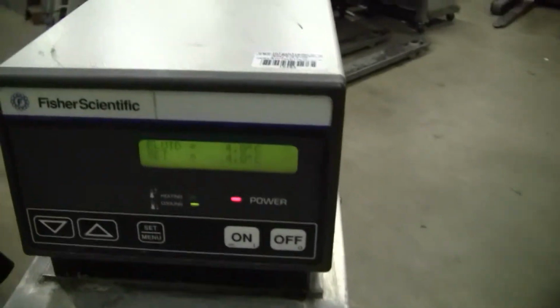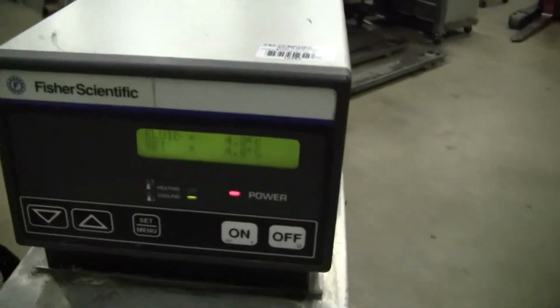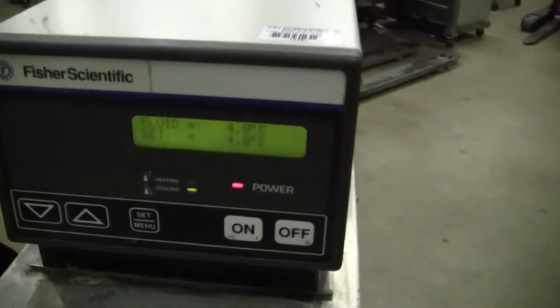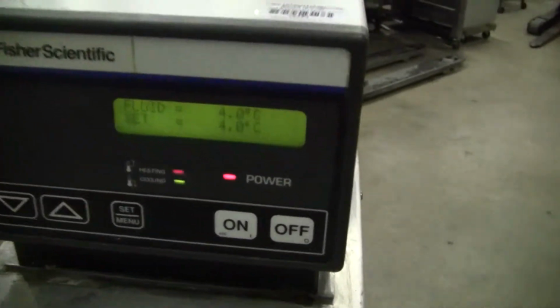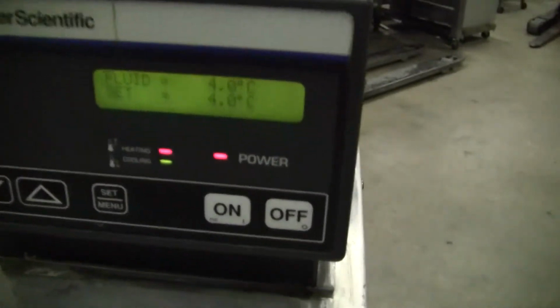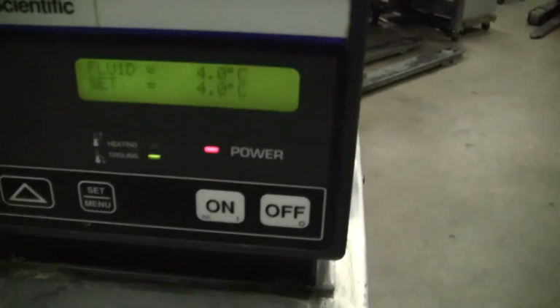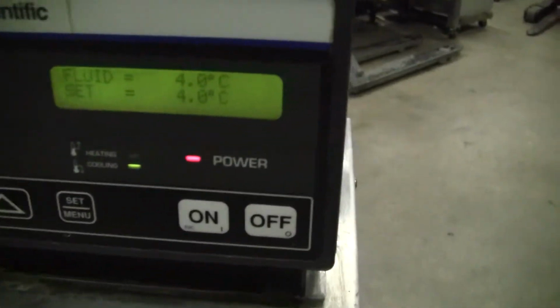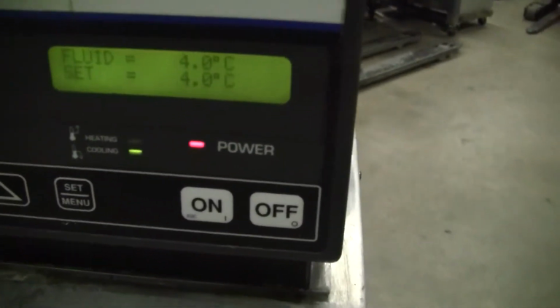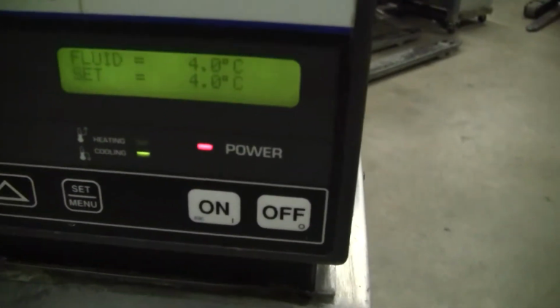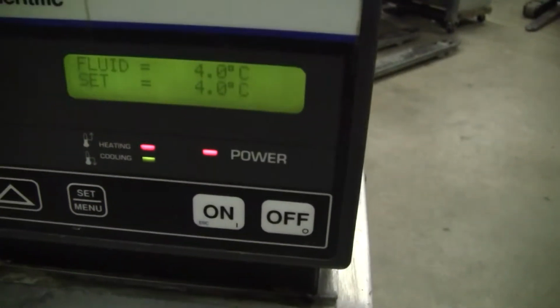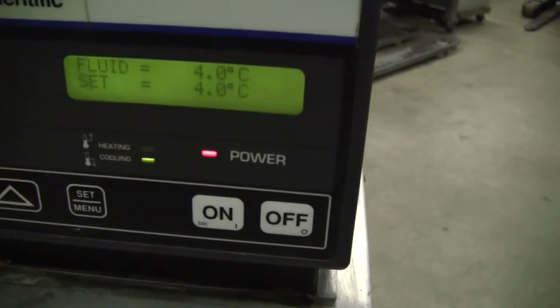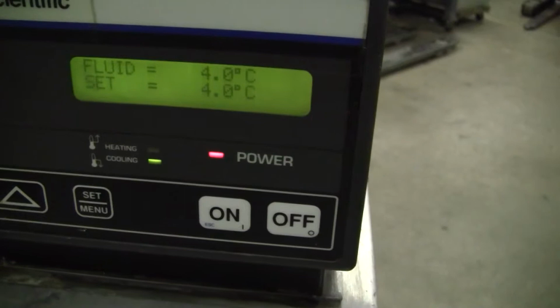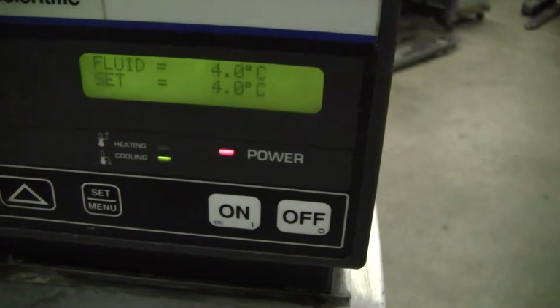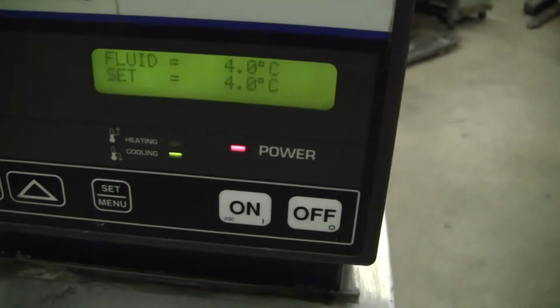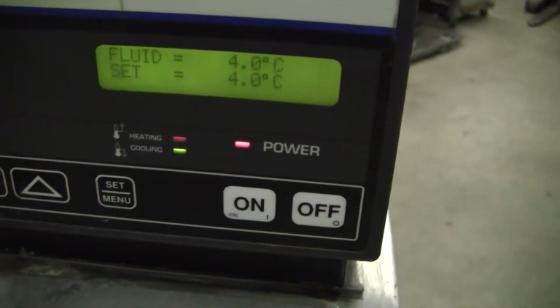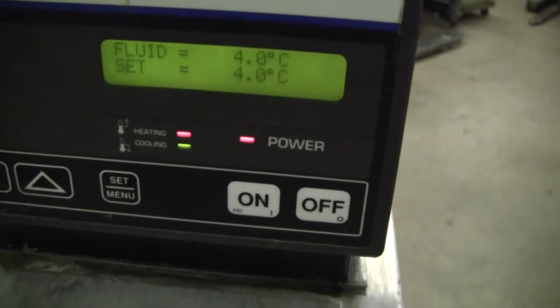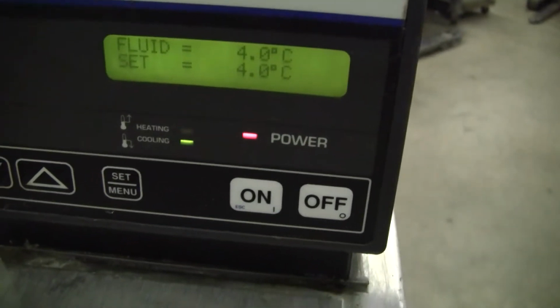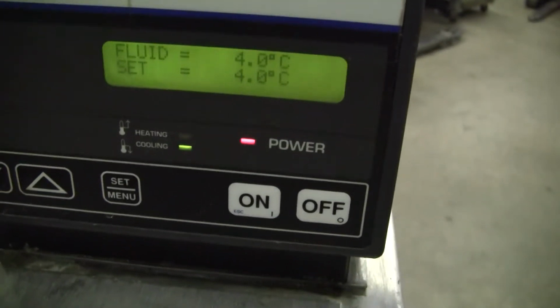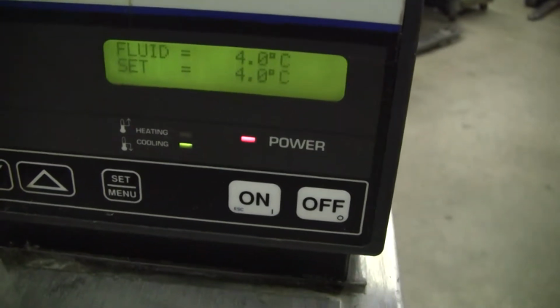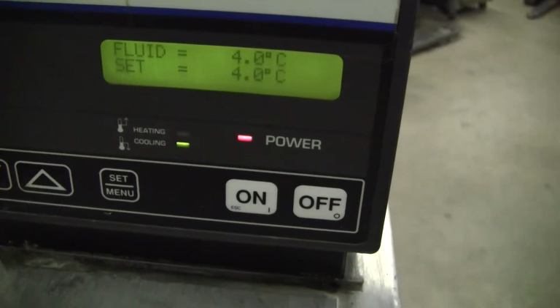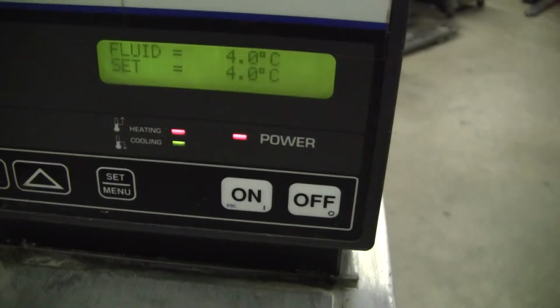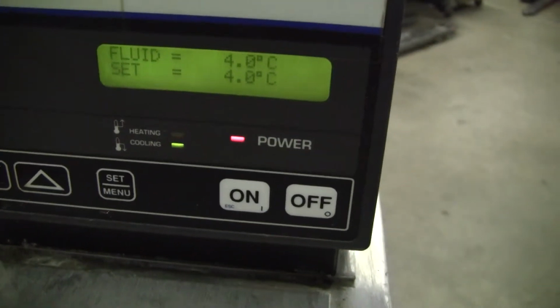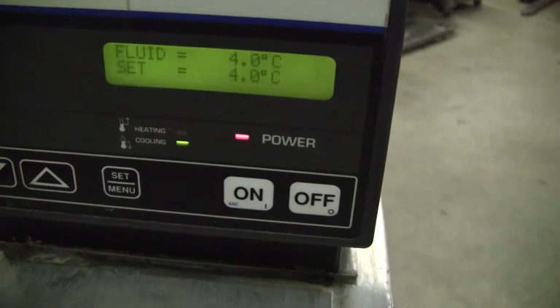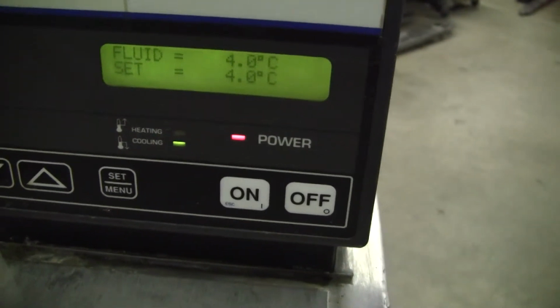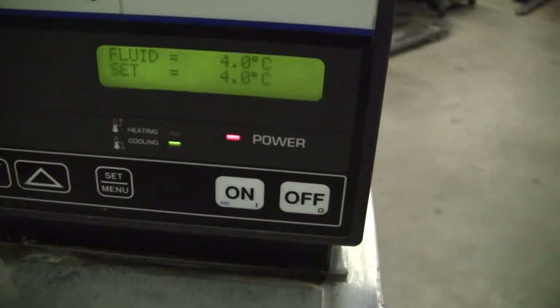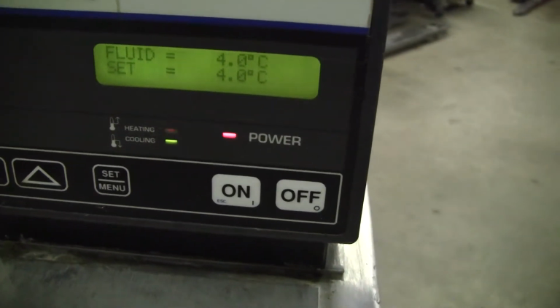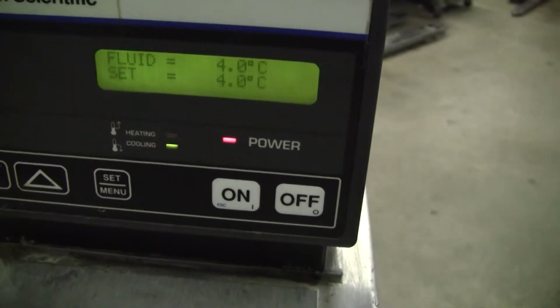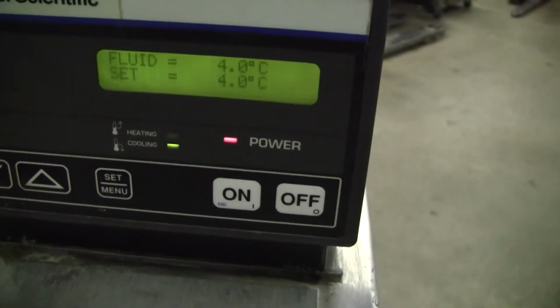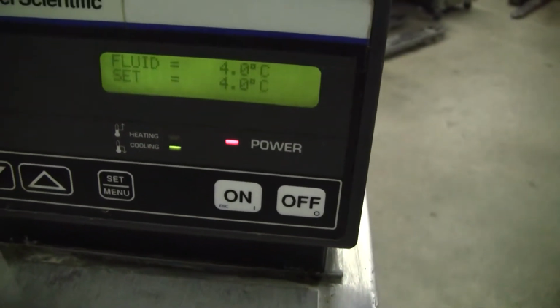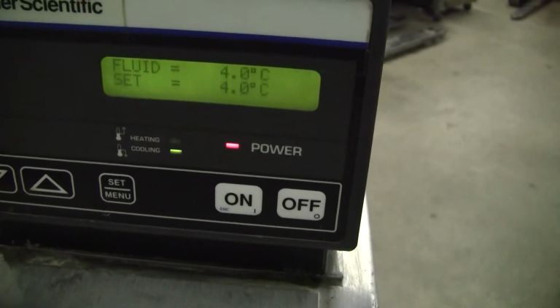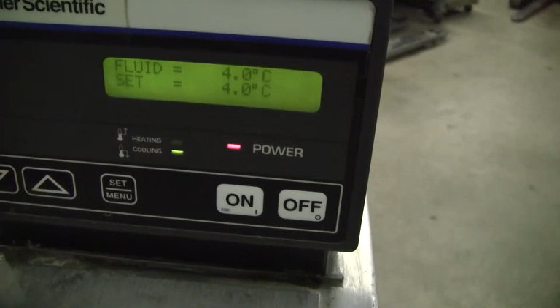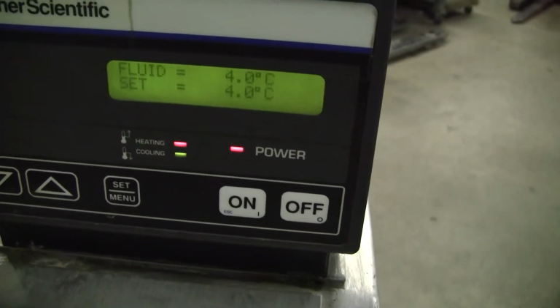We currently have it set at 4 degrees C. It's been holding for about 20 minutes or so. You can see it toggling.